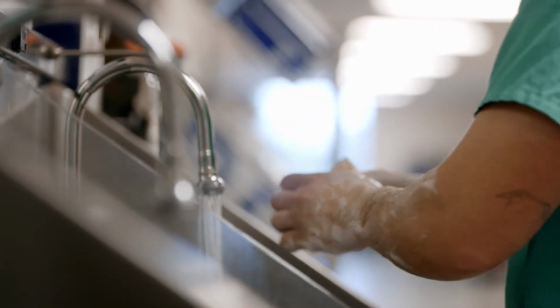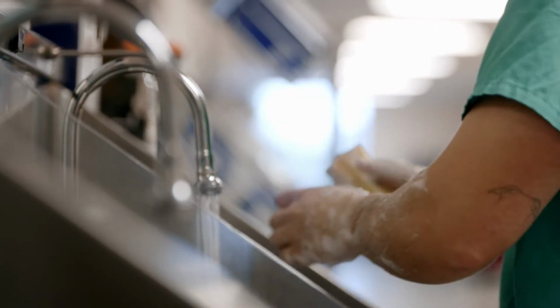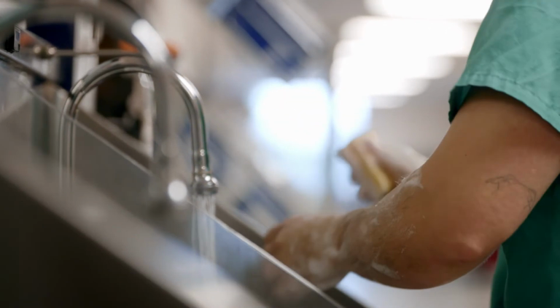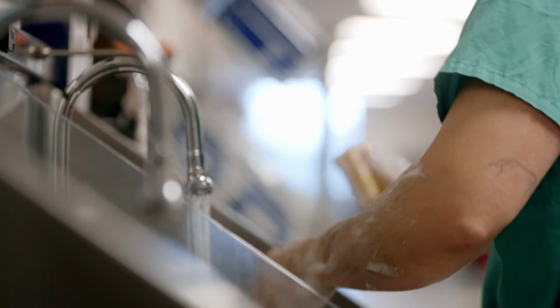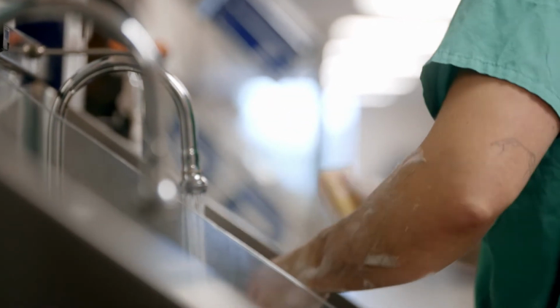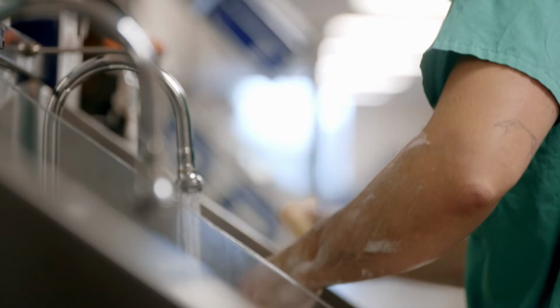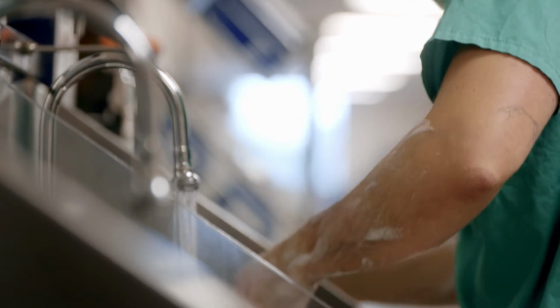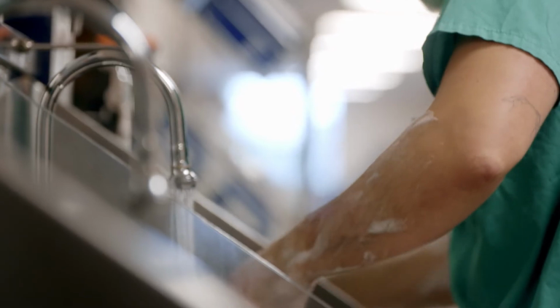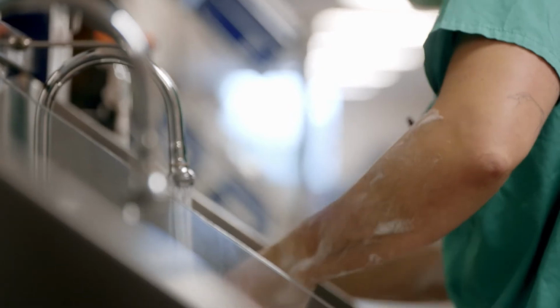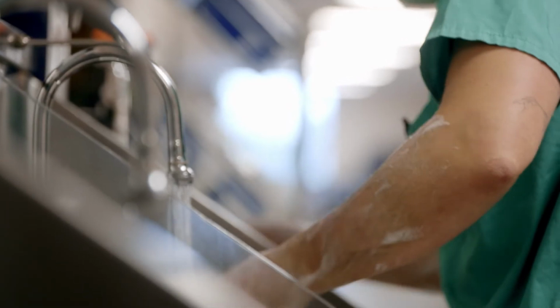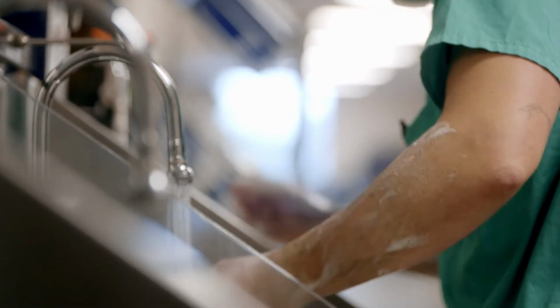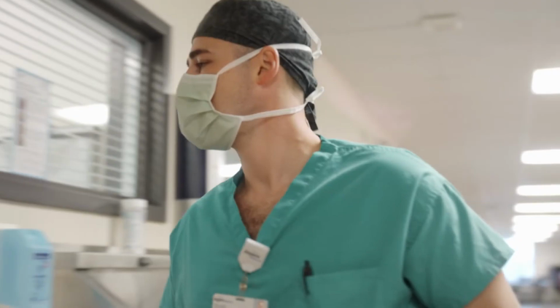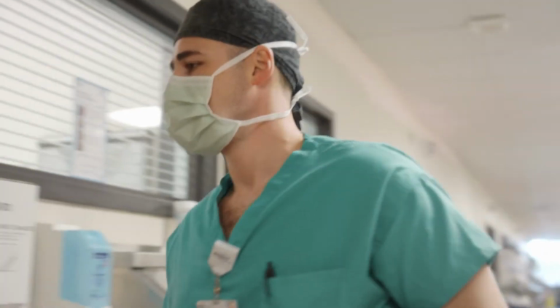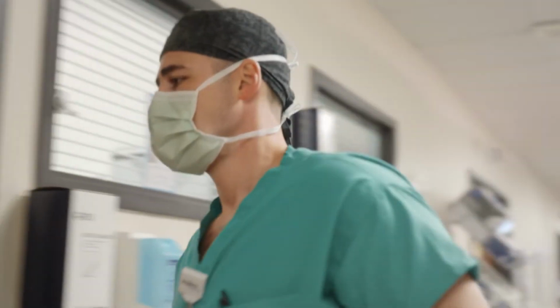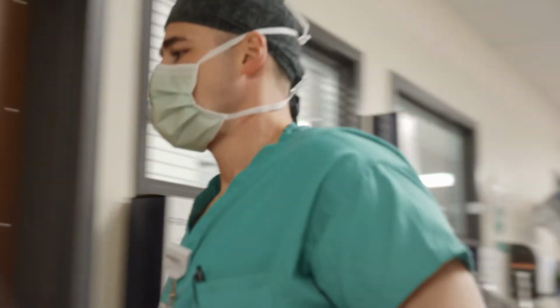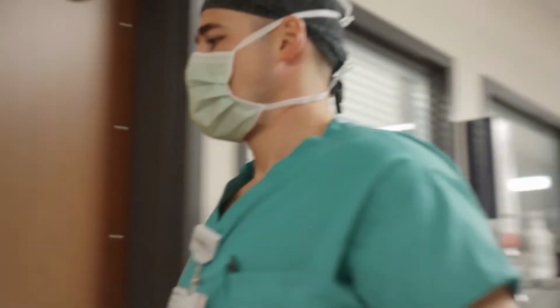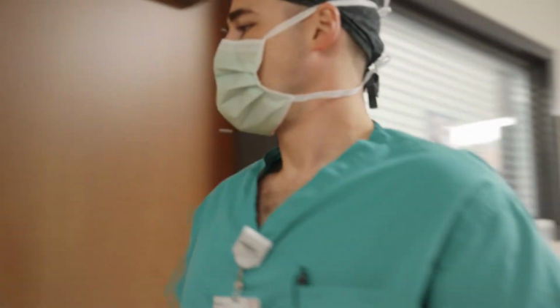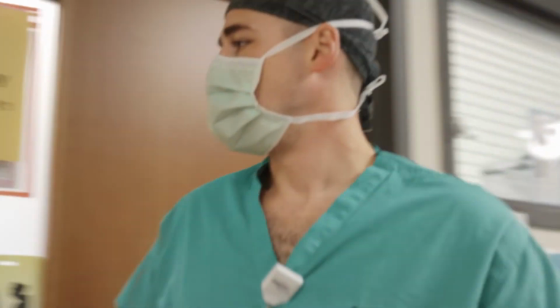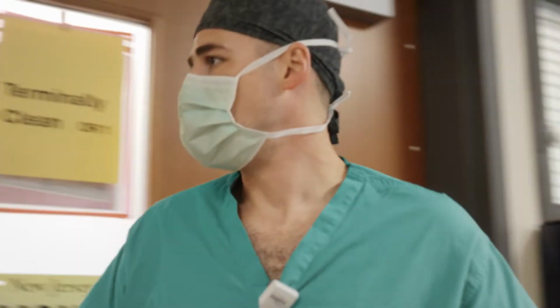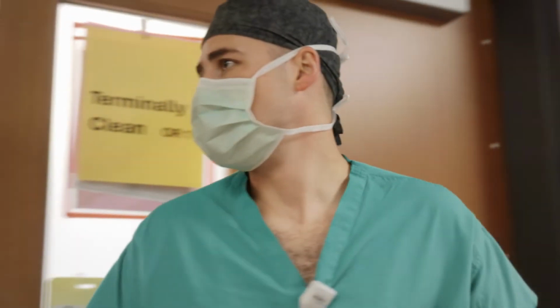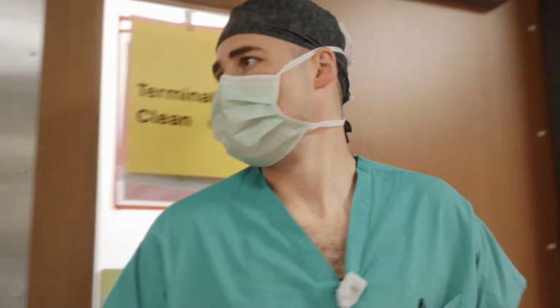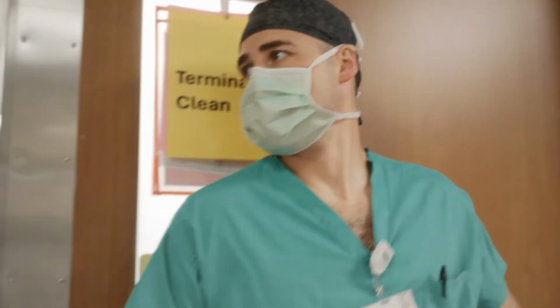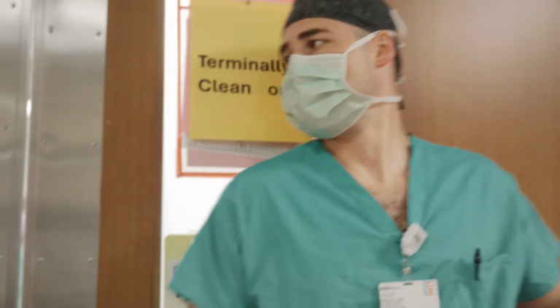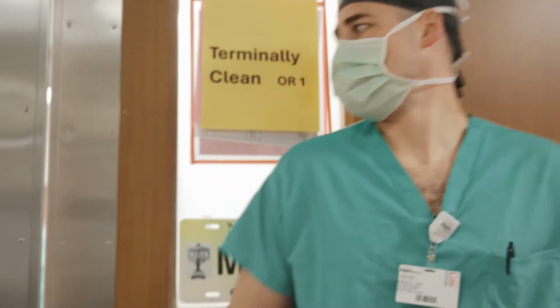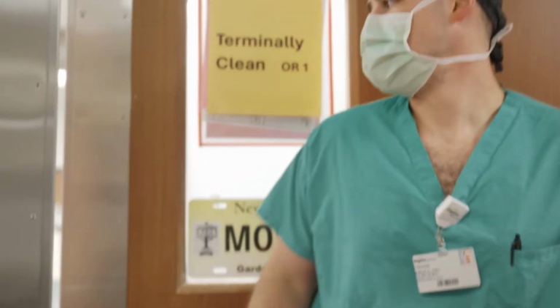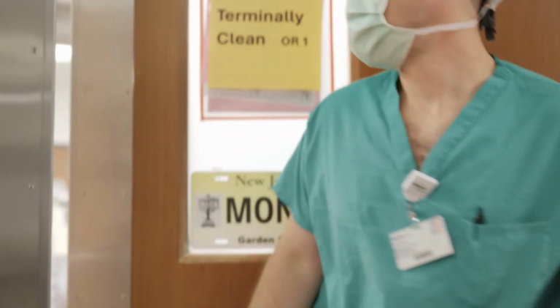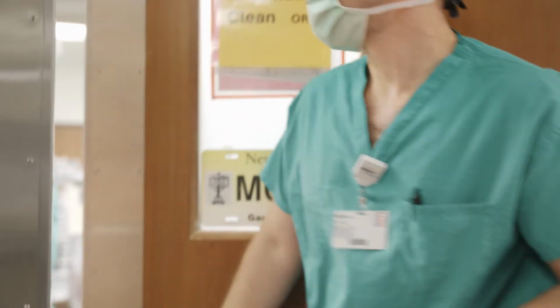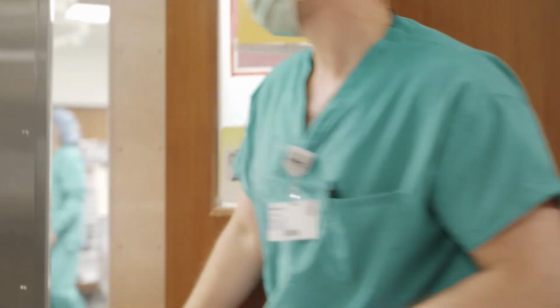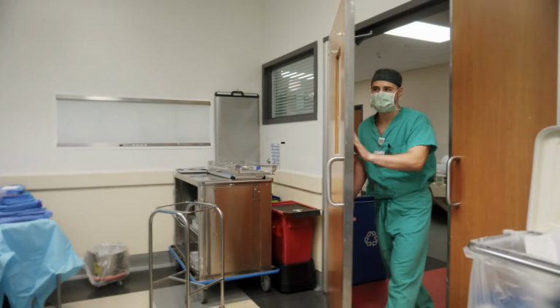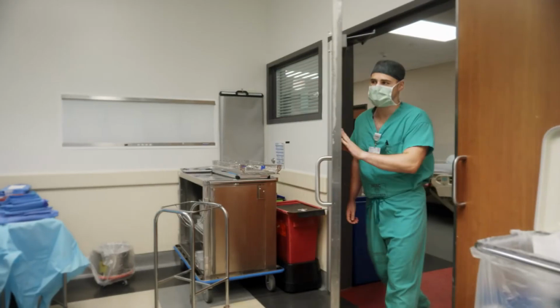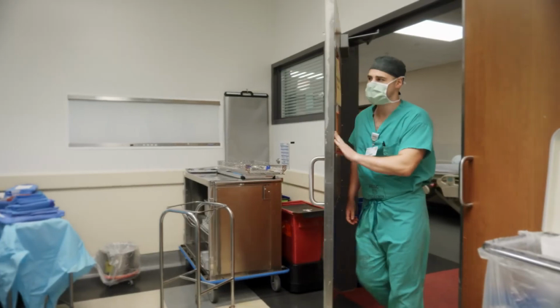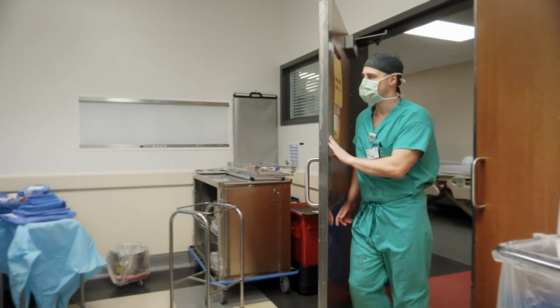Today I have three cases: an abdominal wall hernia, a groin hernia, and then I have a gallbladder.